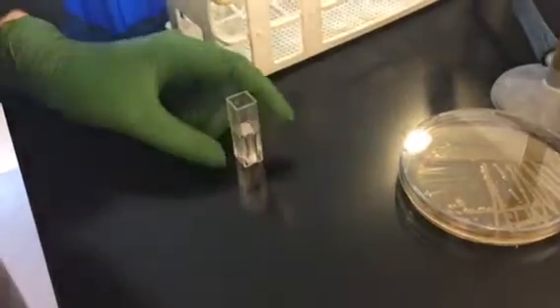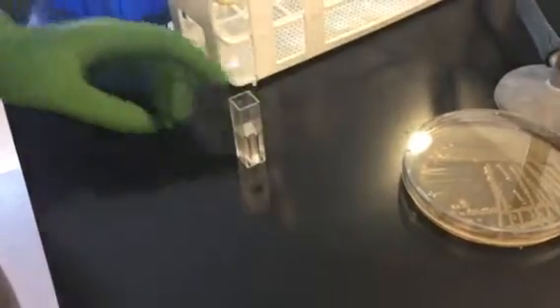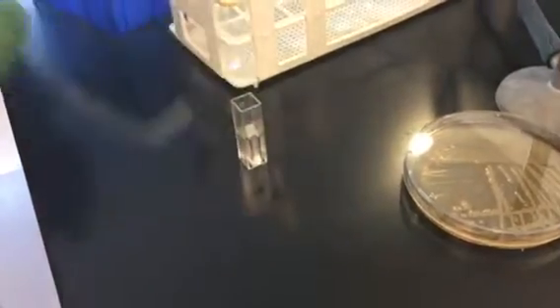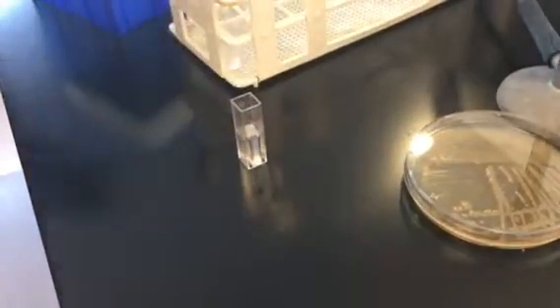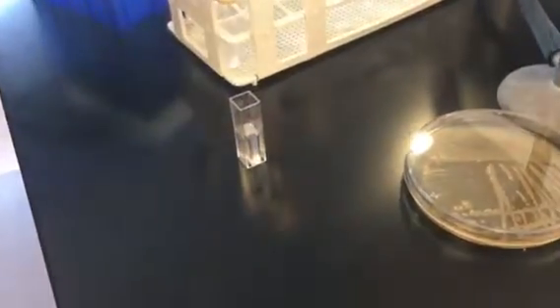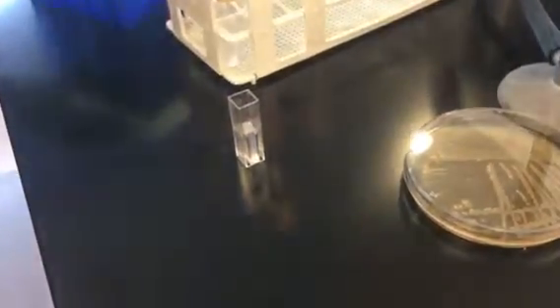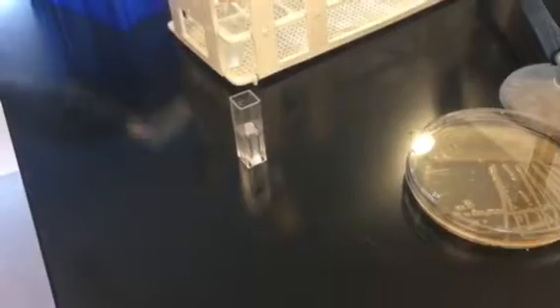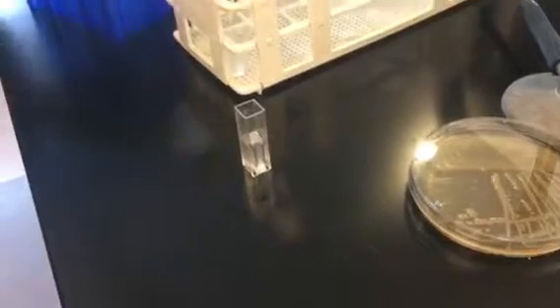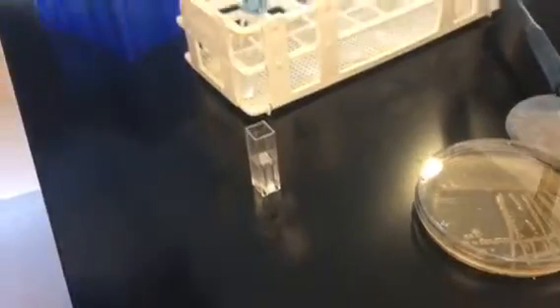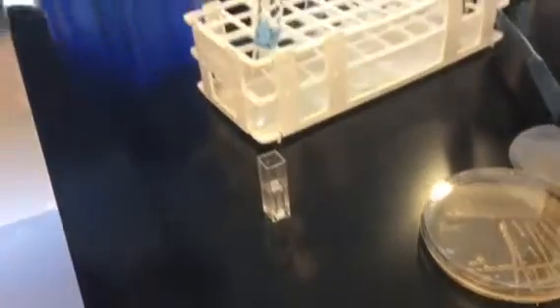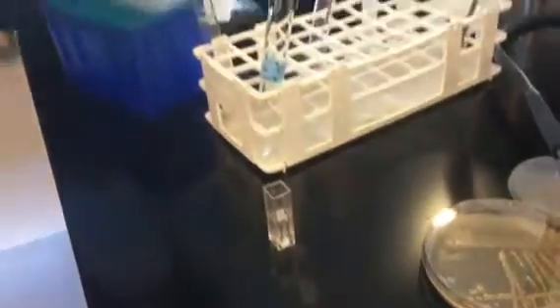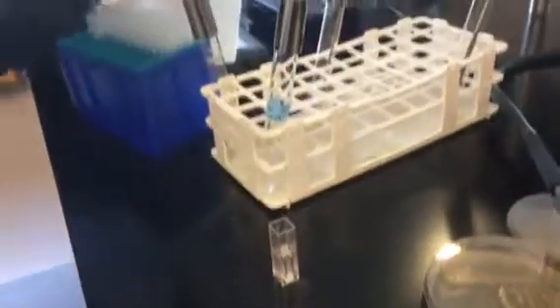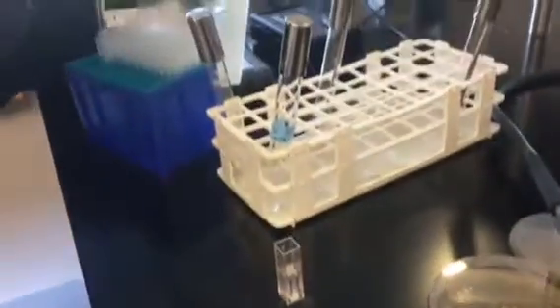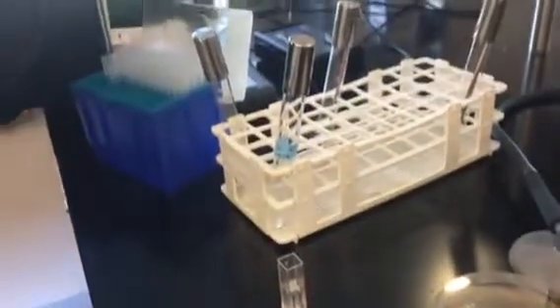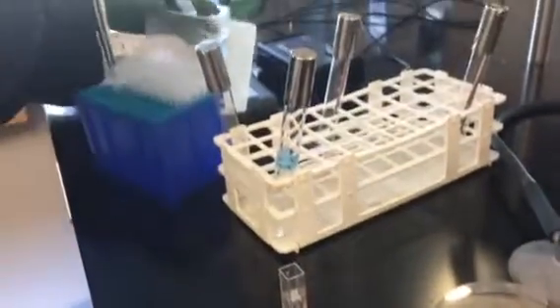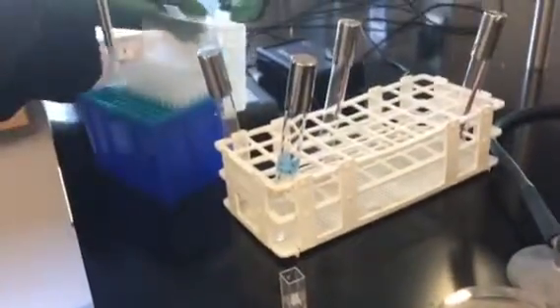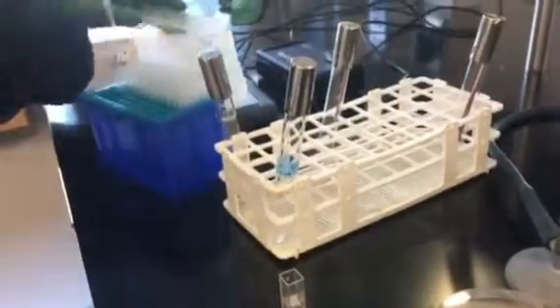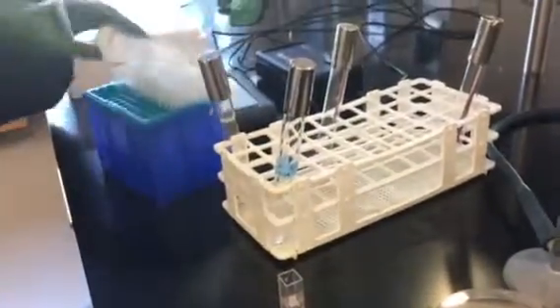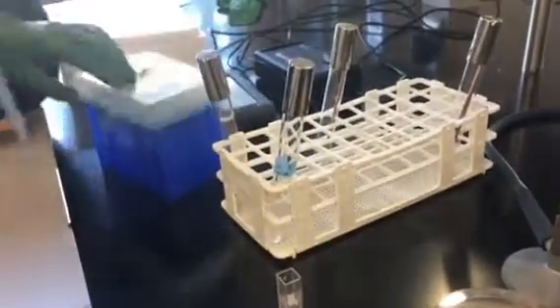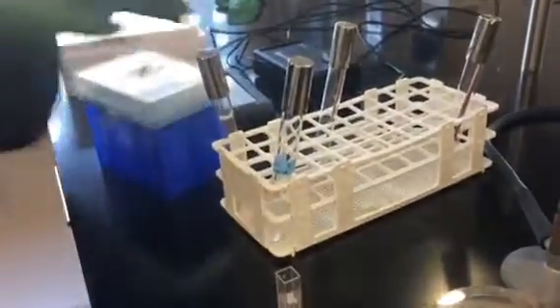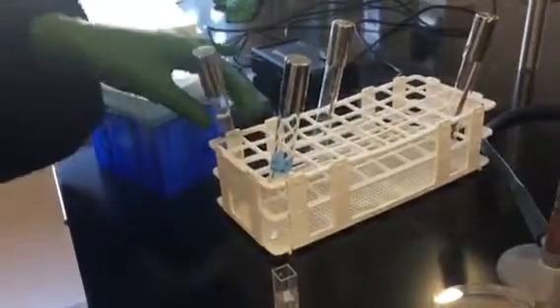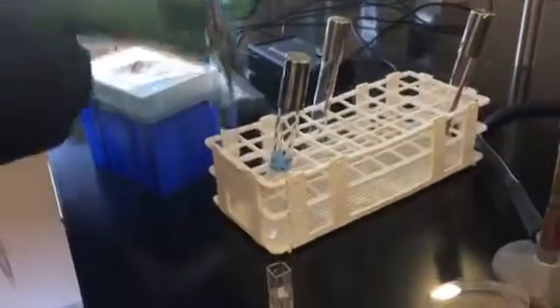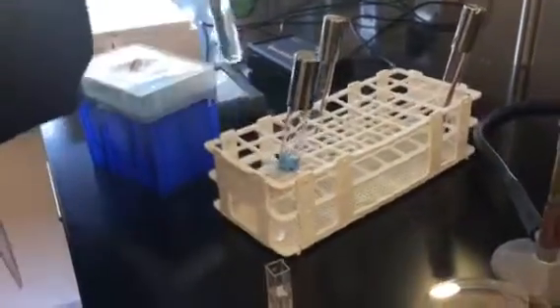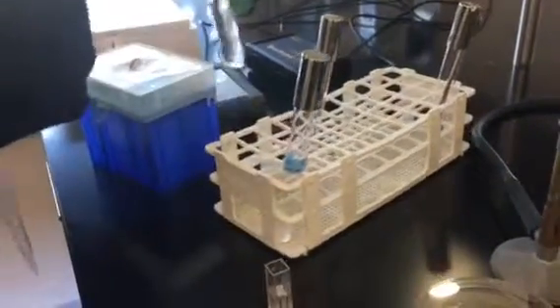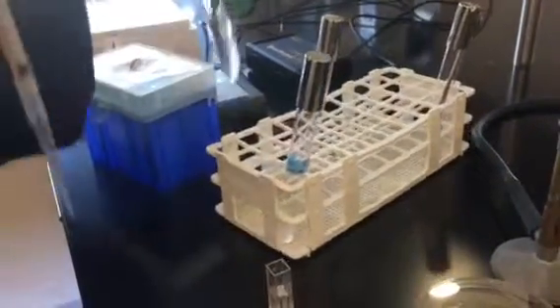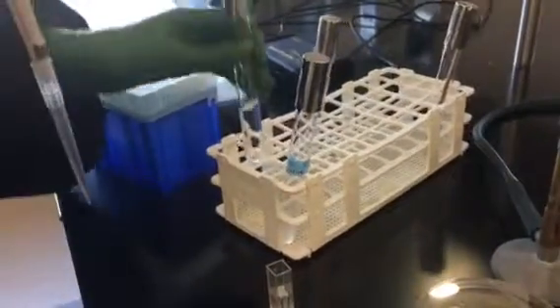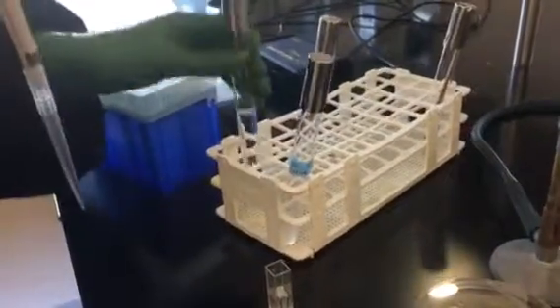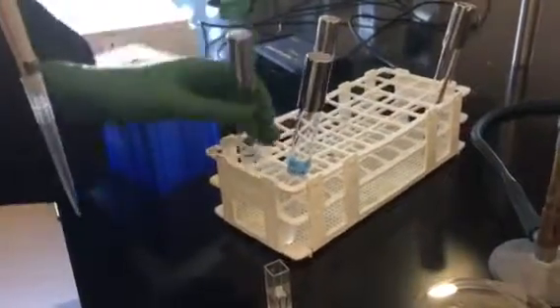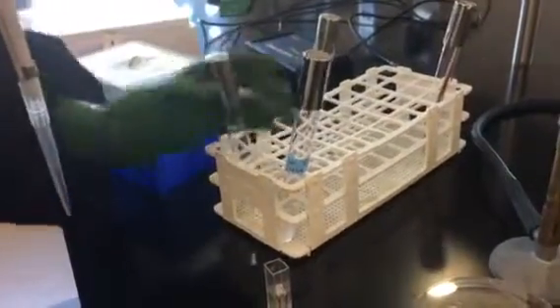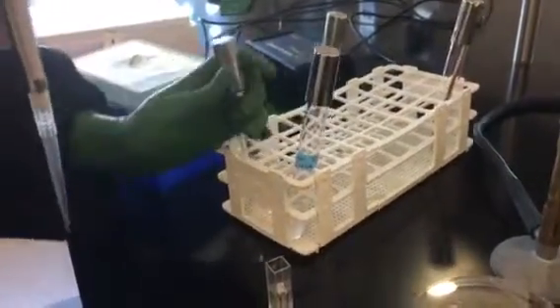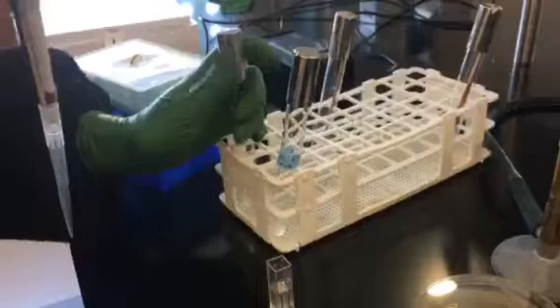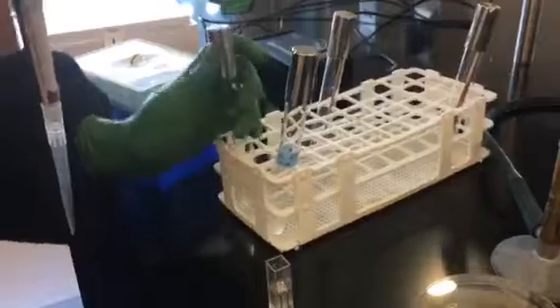Then you're going to take one mil of just pure saline that doesn't have any bacterial inoculum in it, and add that to the cuvette as well.